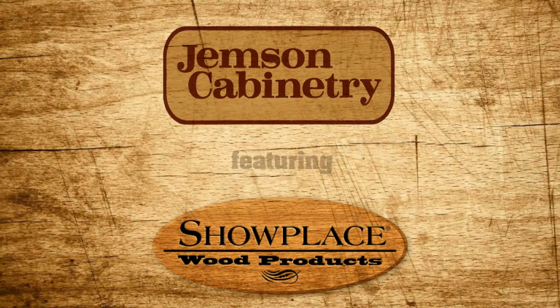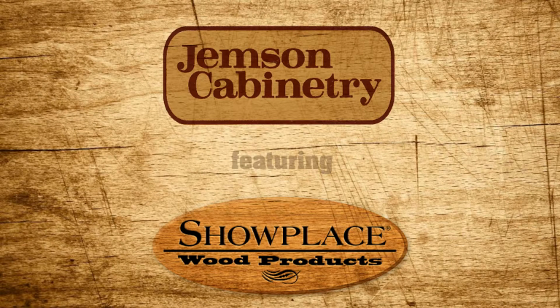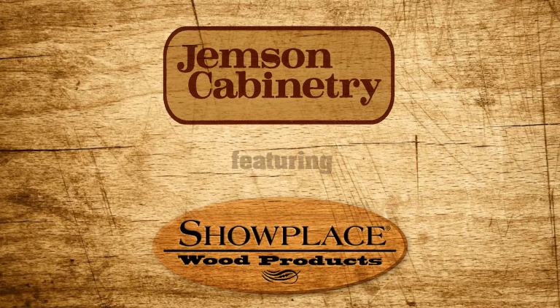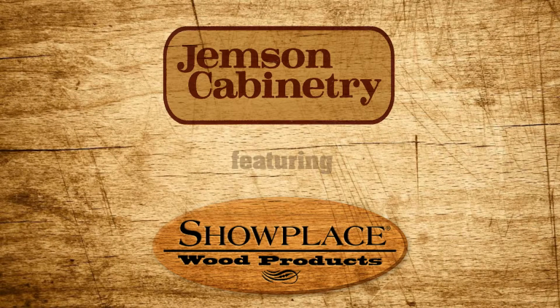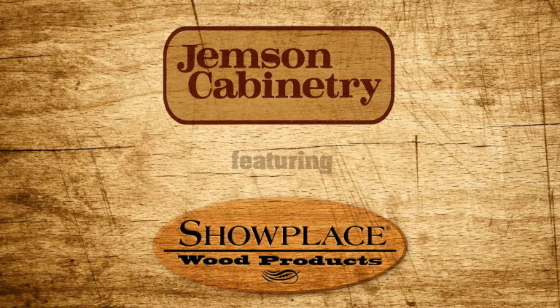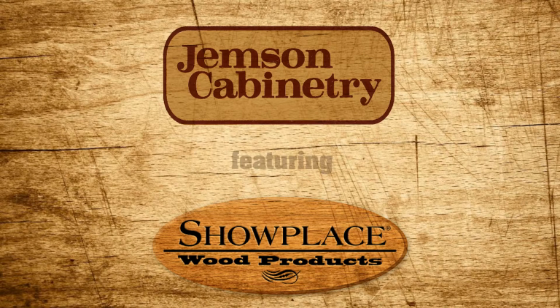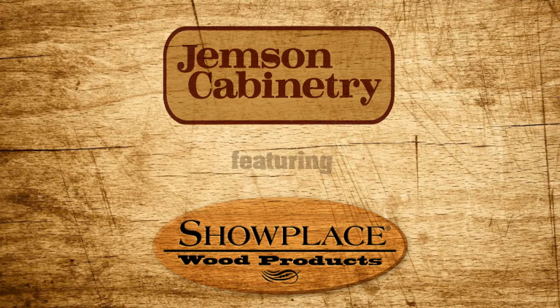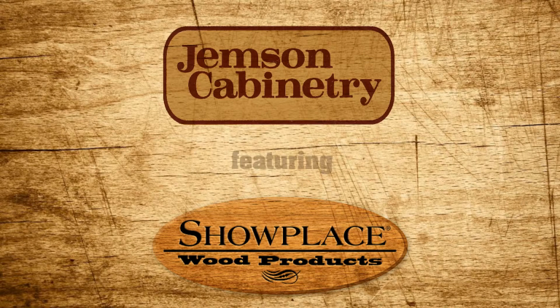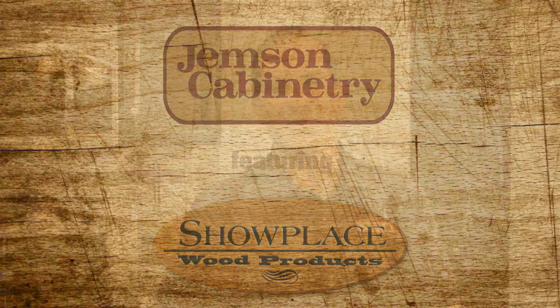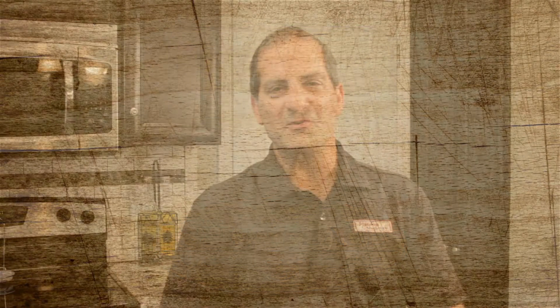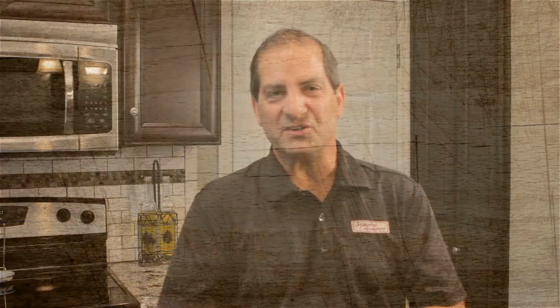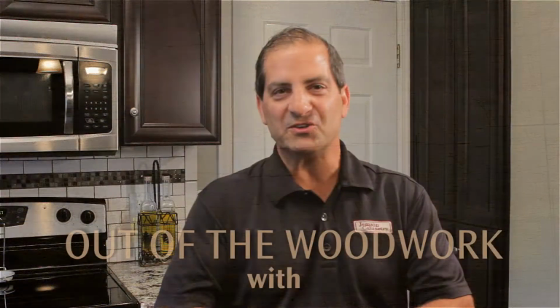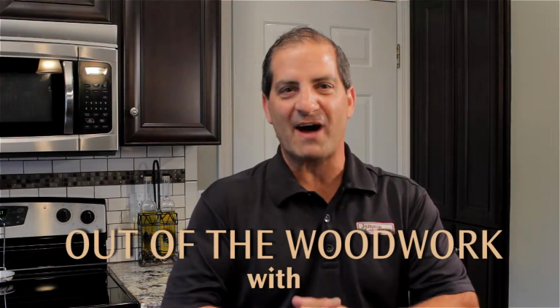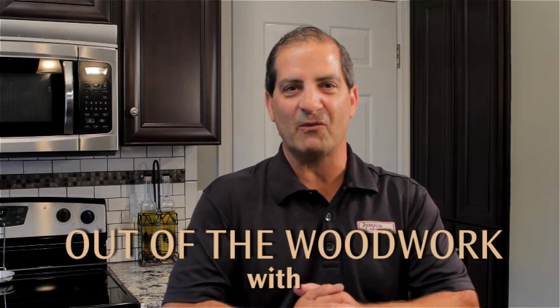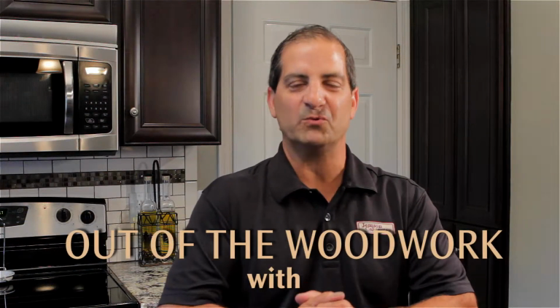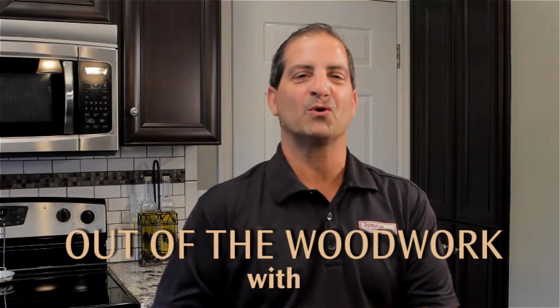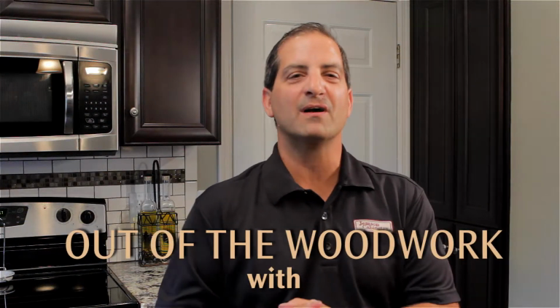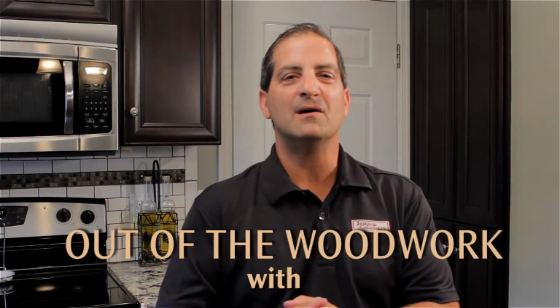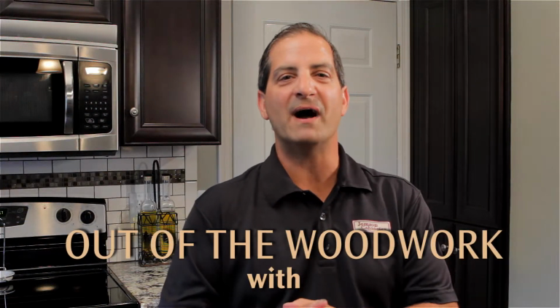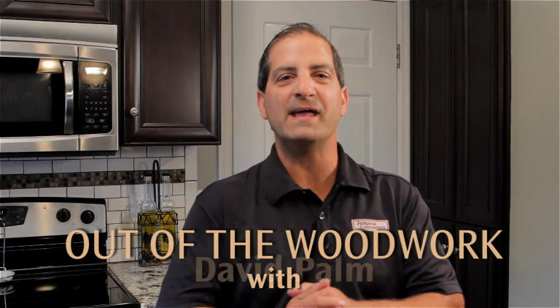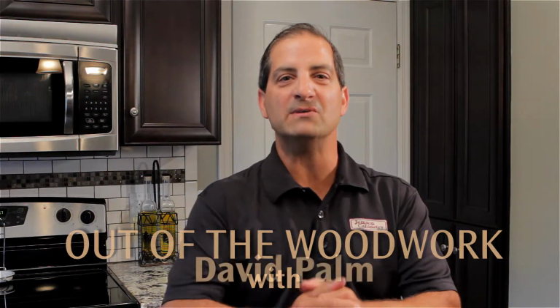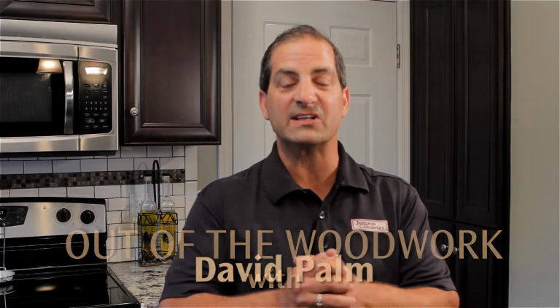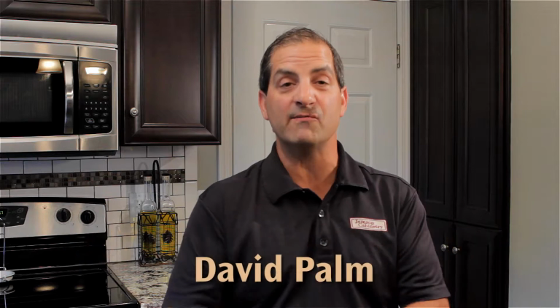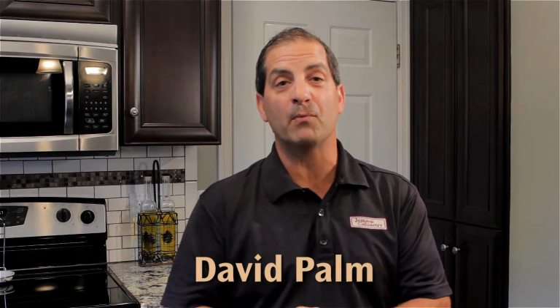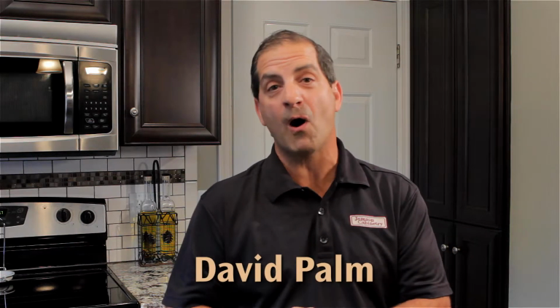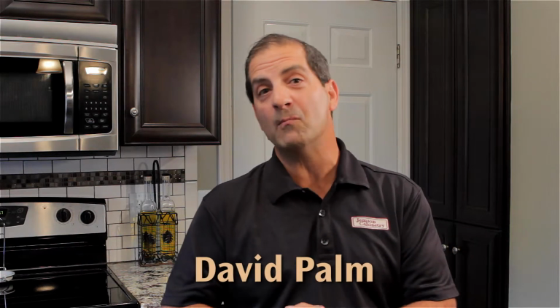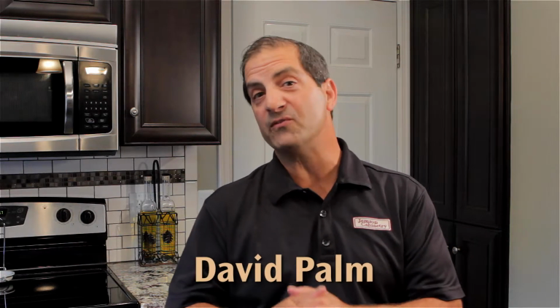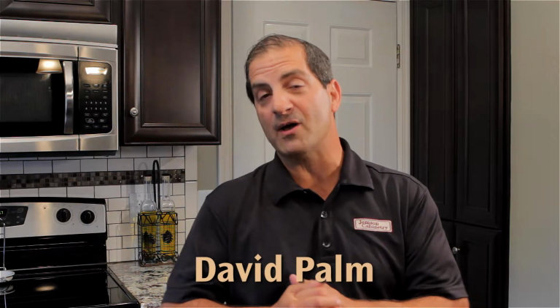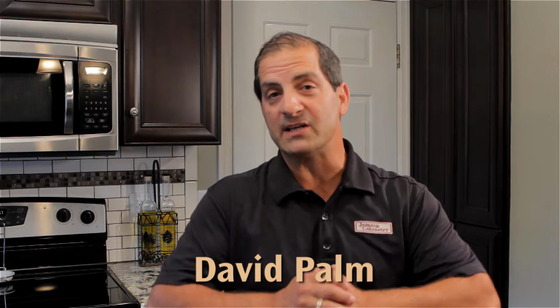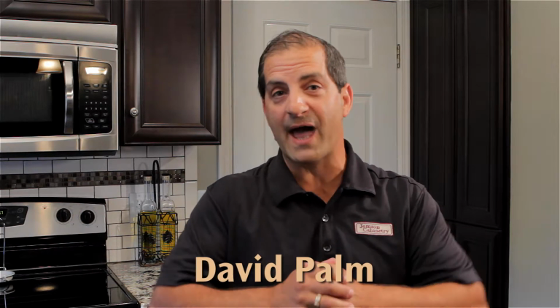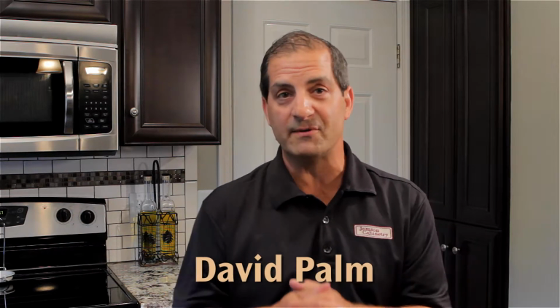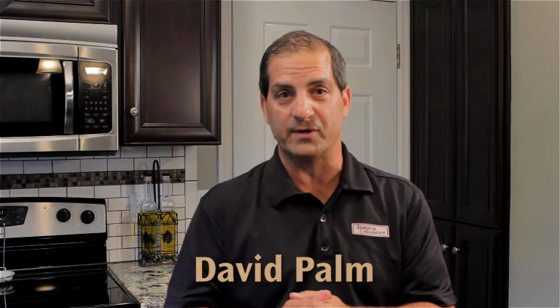Hello and welcome to another edition of Out of the Woodwork. My name is David Palm with Gems & Cabinetry.